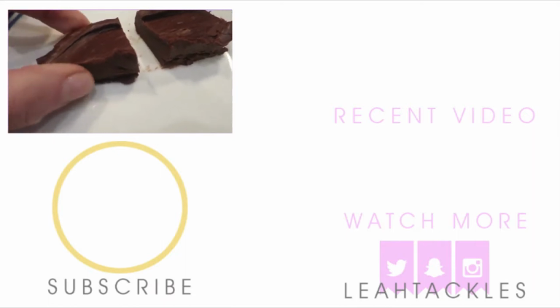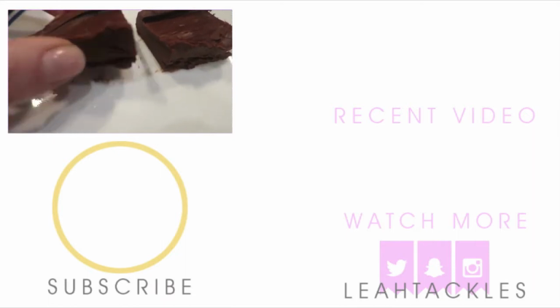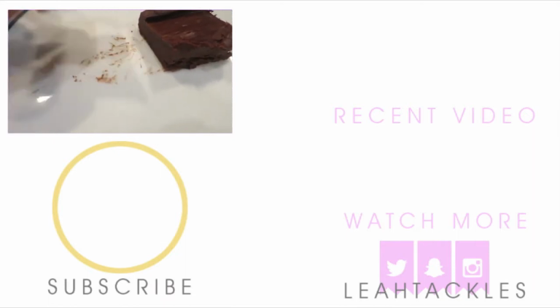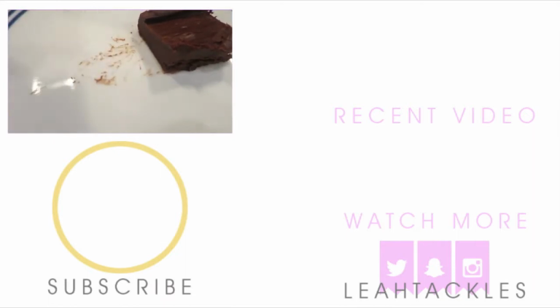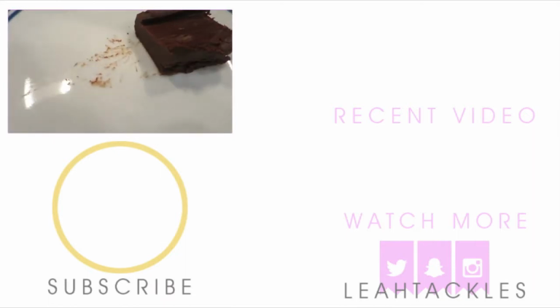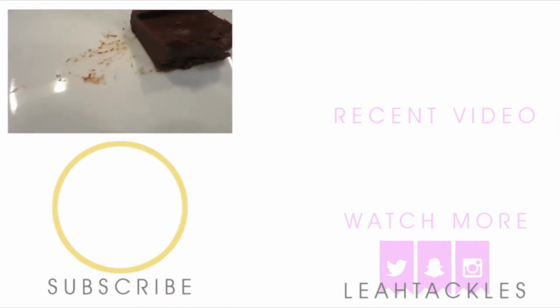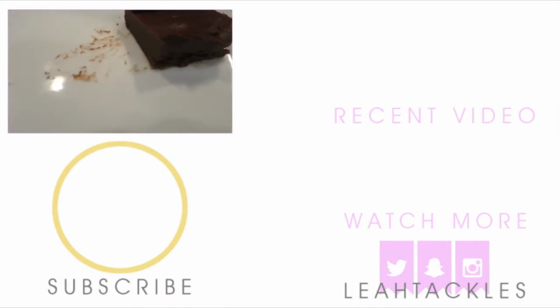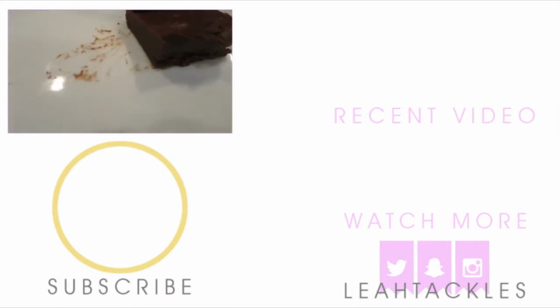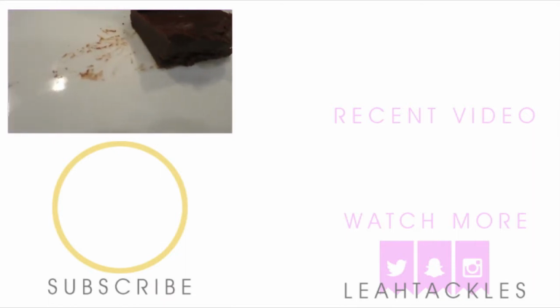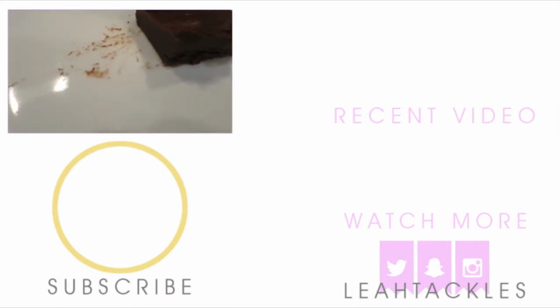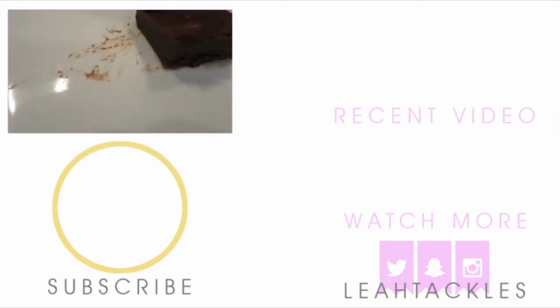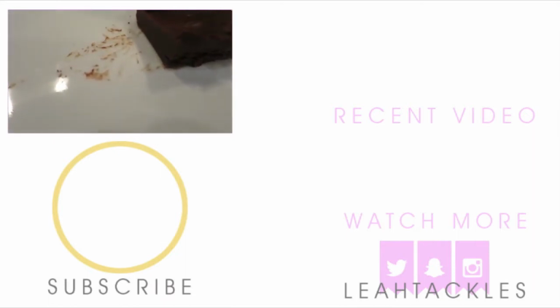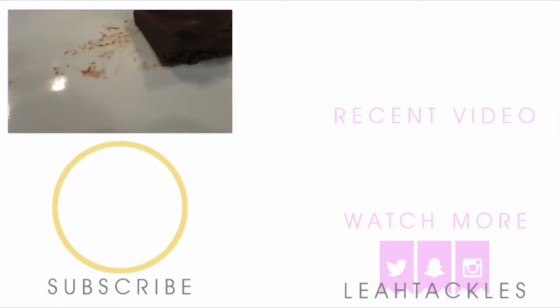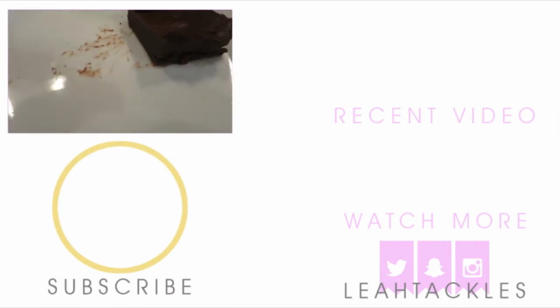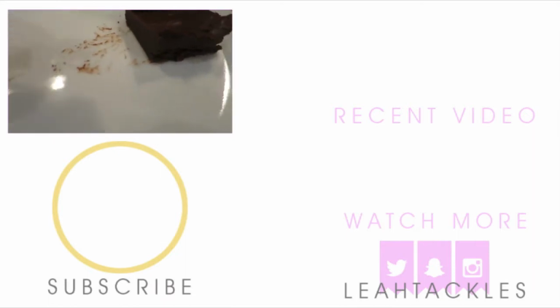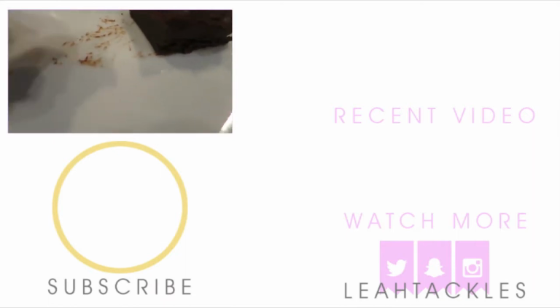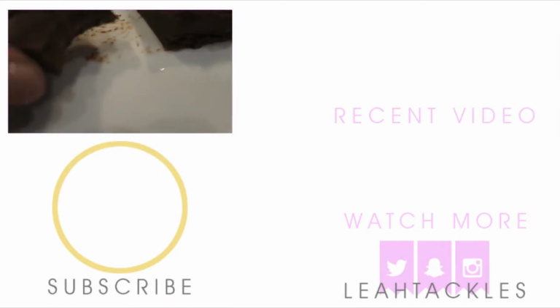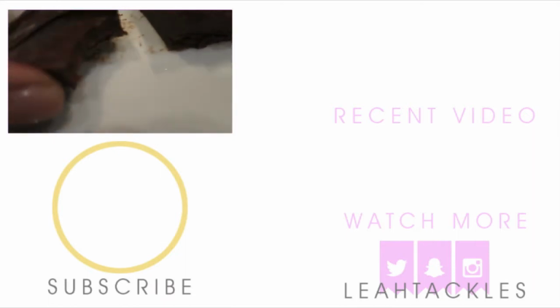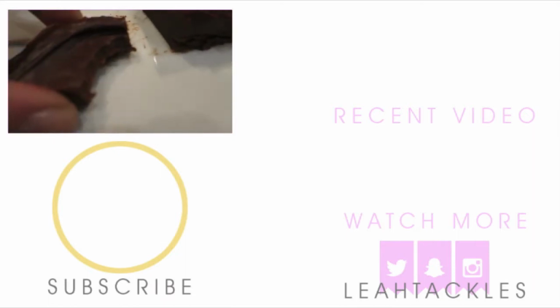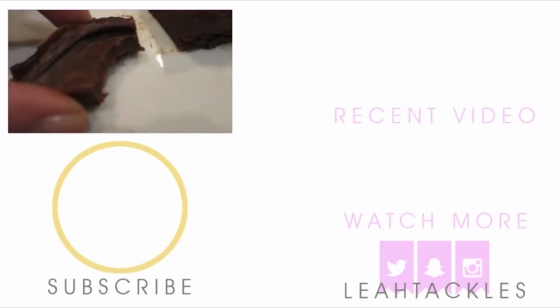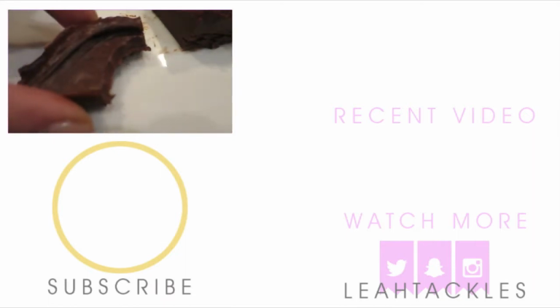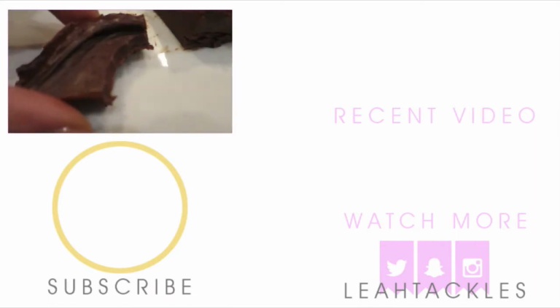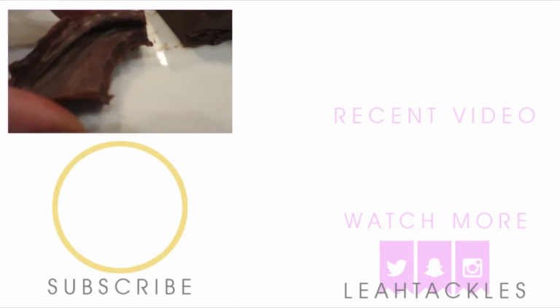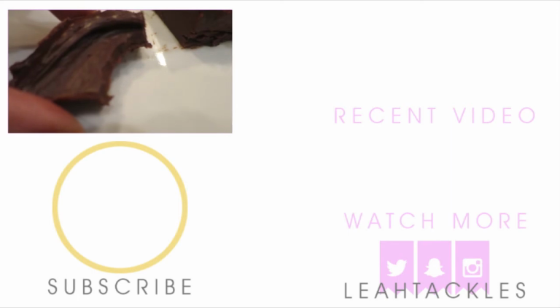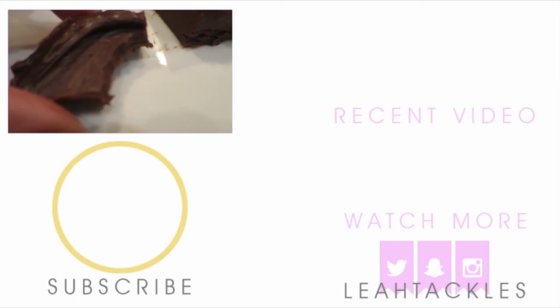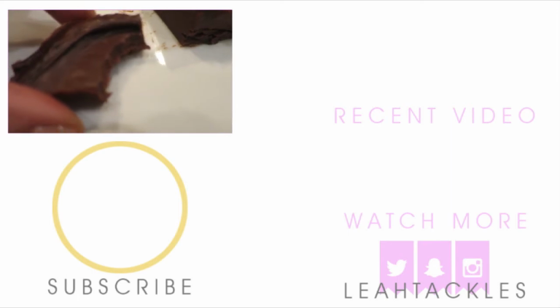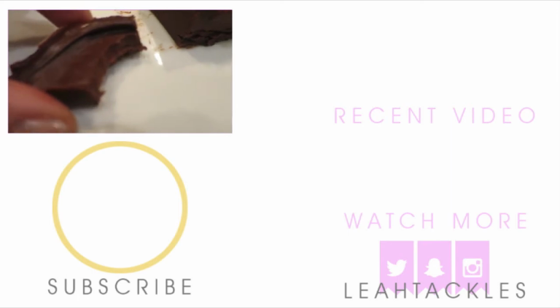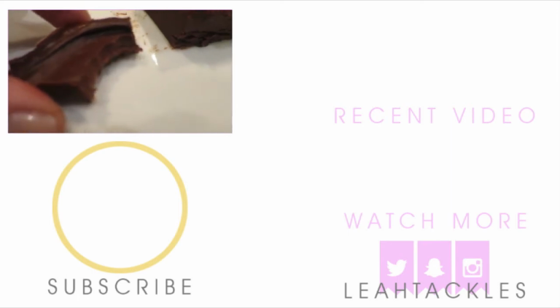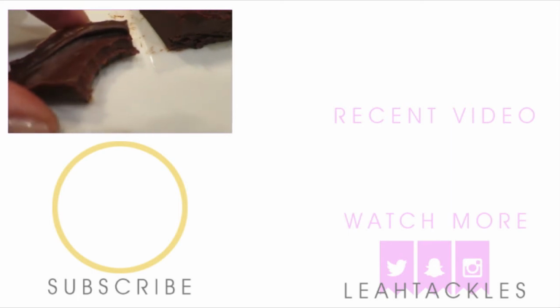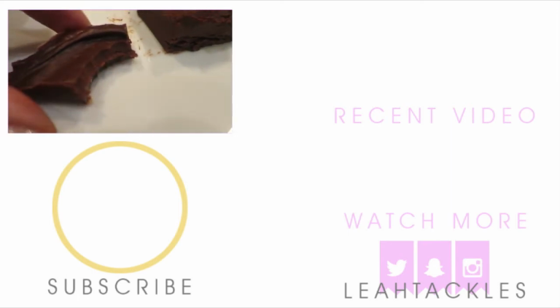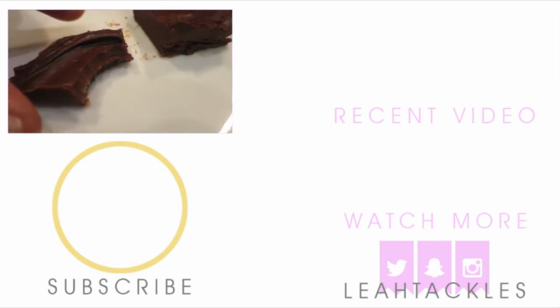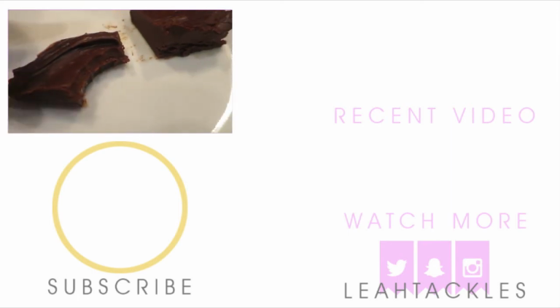Please give this video a thumbs up and subscribe. Thank you guys so much for watching. Have a fantastic day.